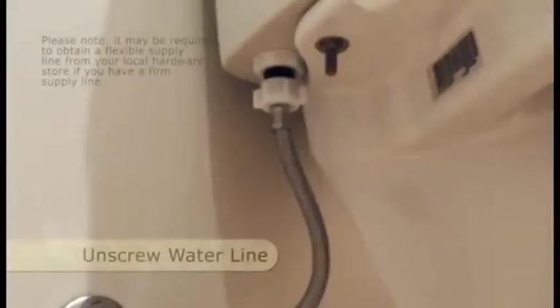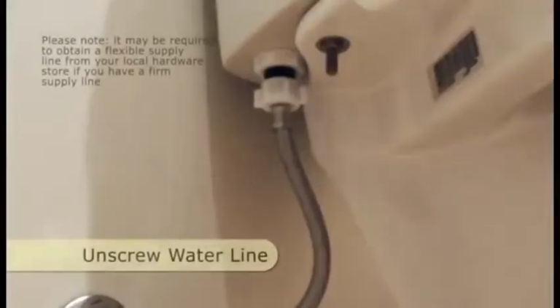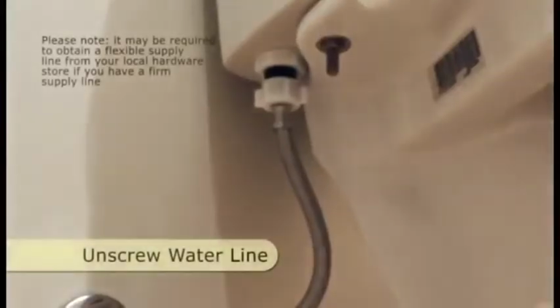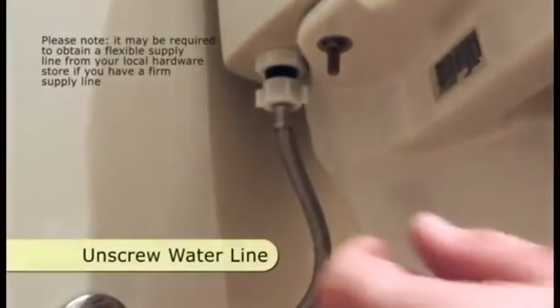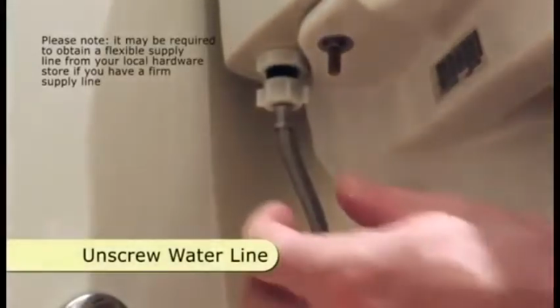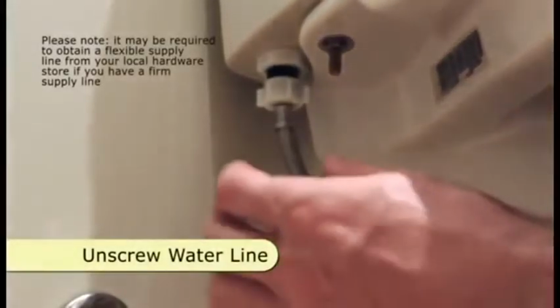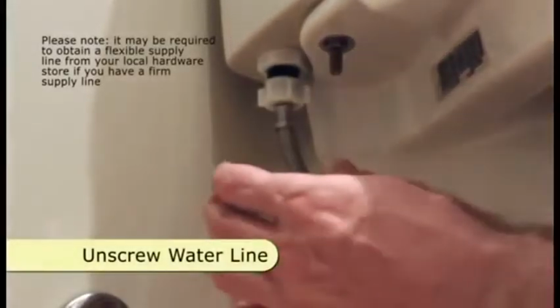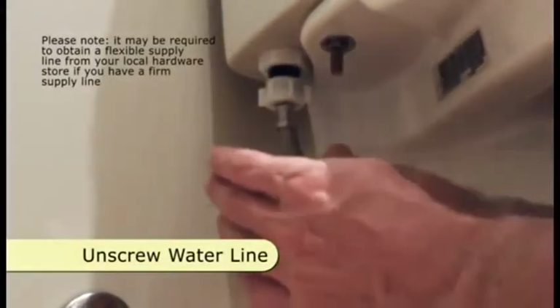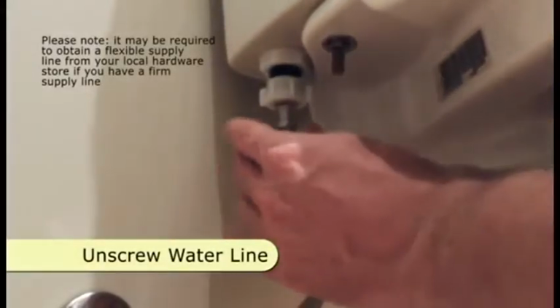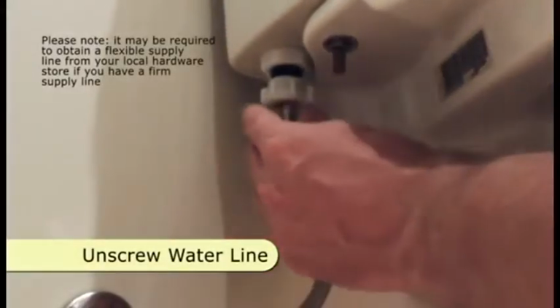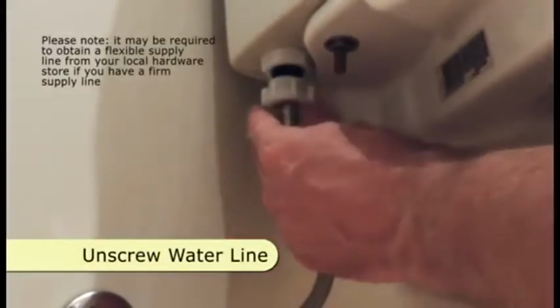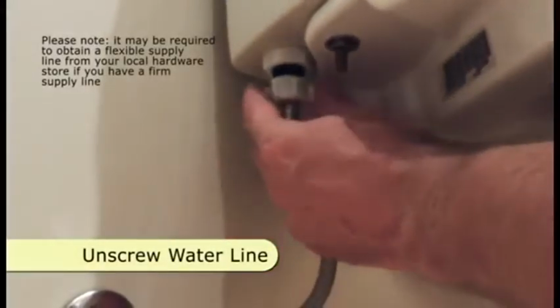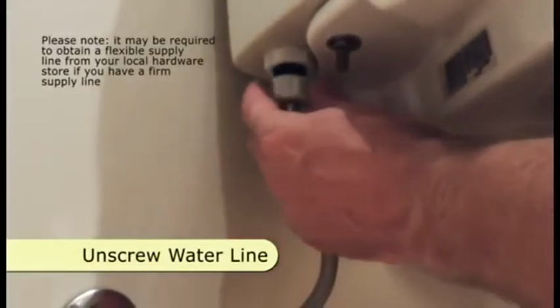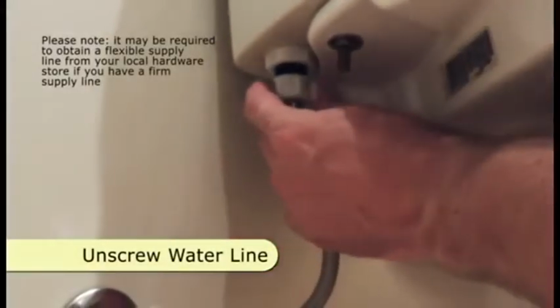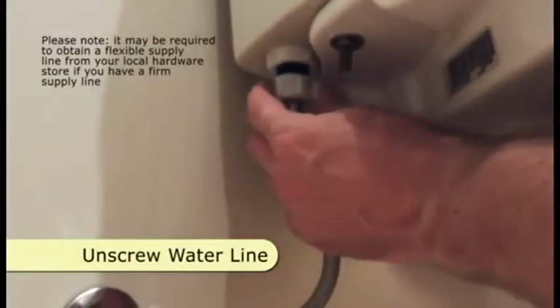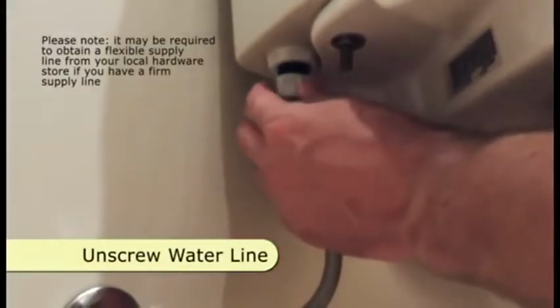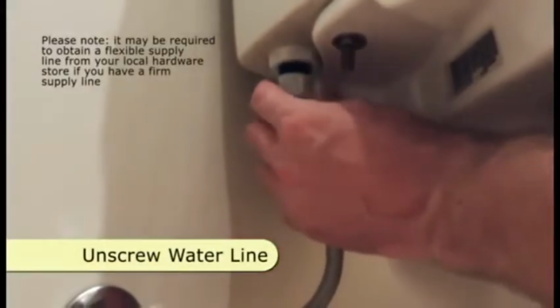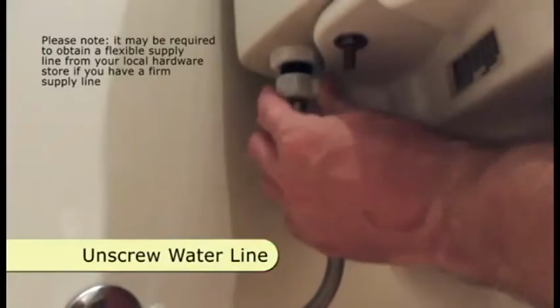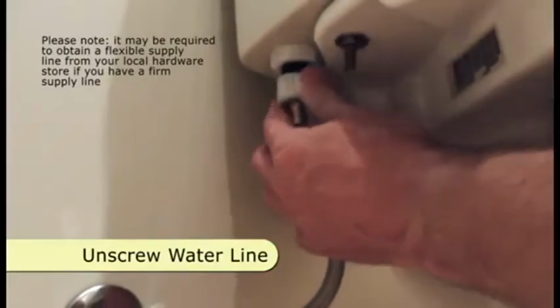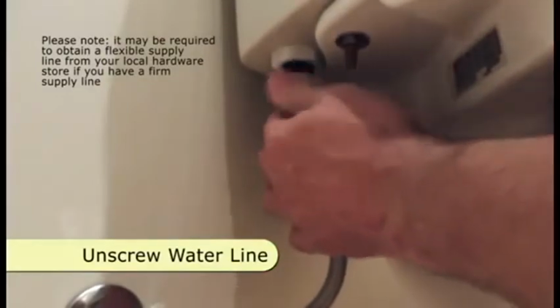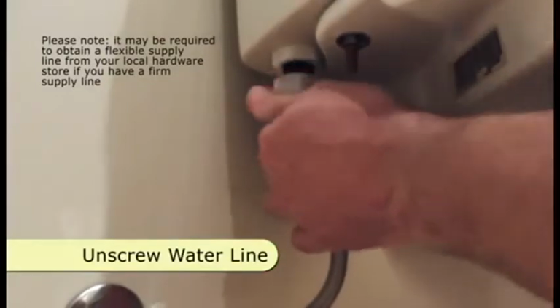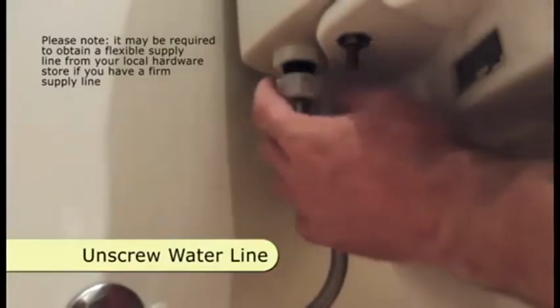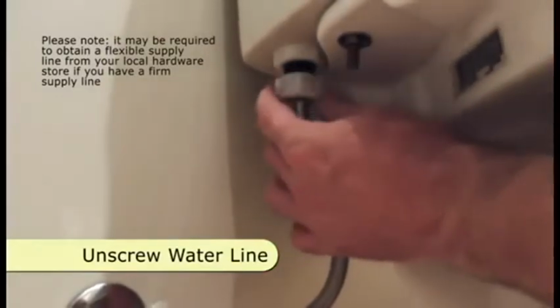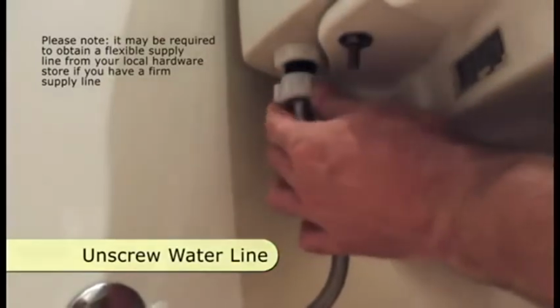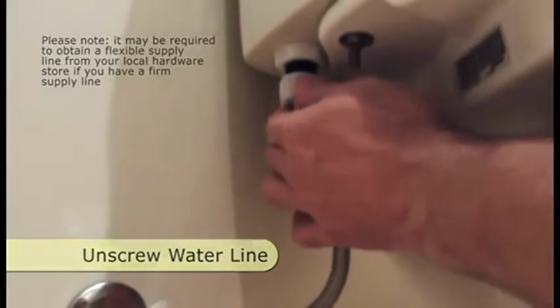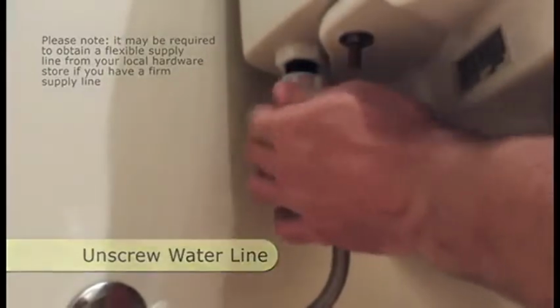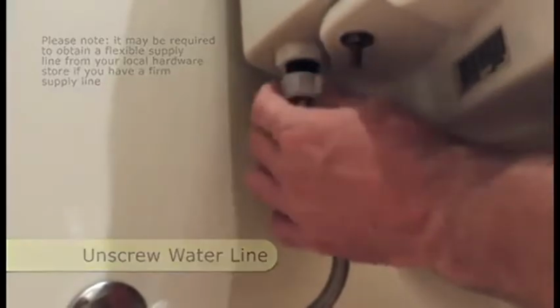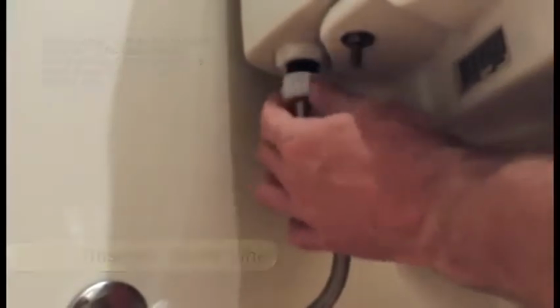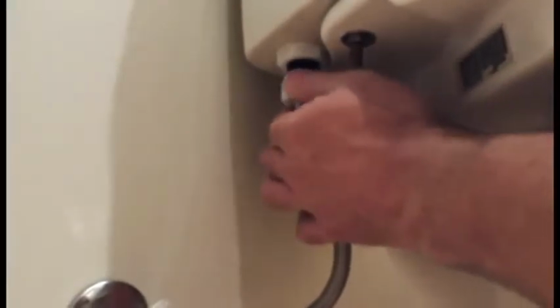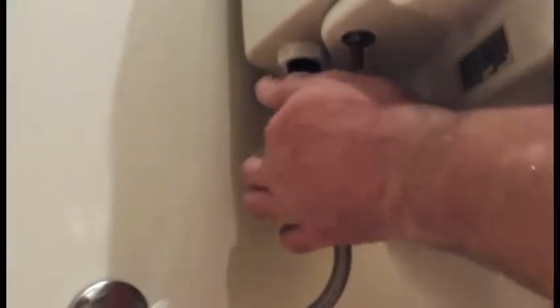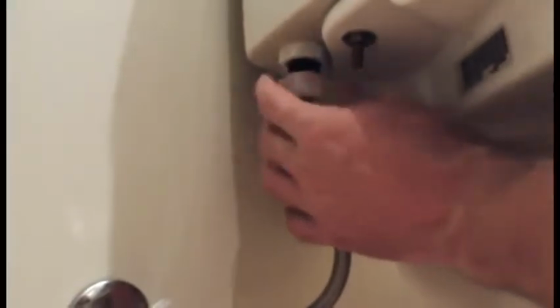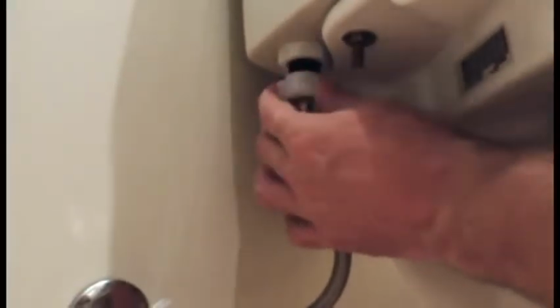Unscrew the water supply line from the bottom of the toilet. You may need to place a towel below to catch any remaining water.